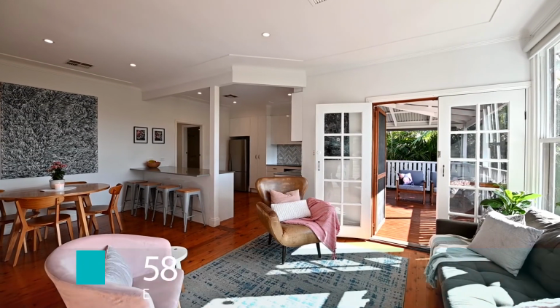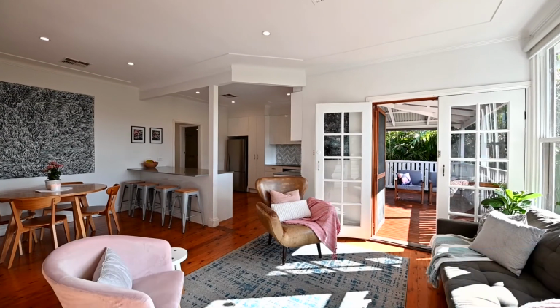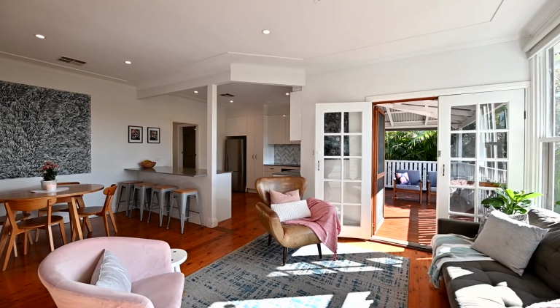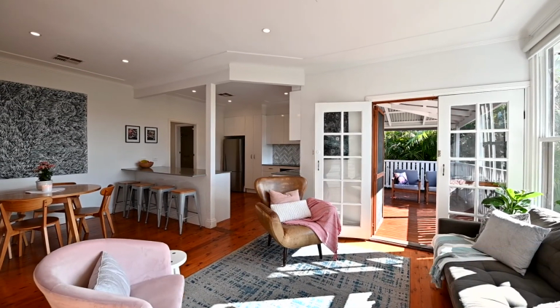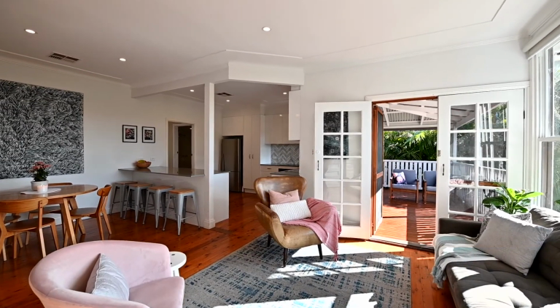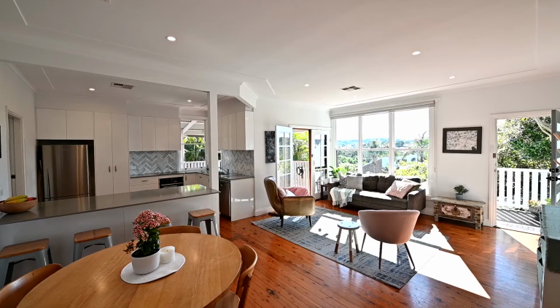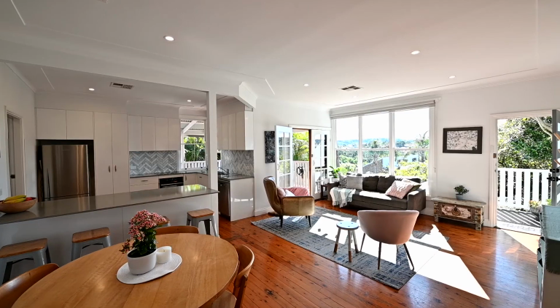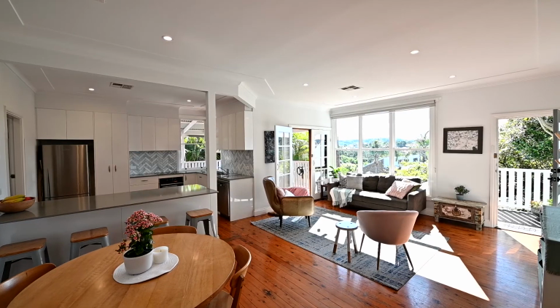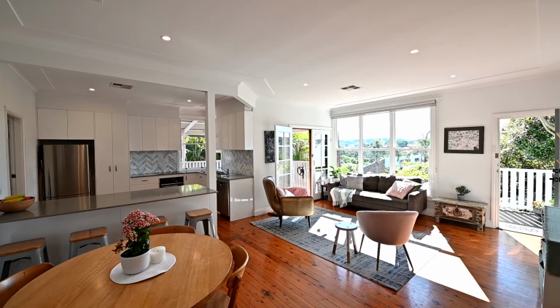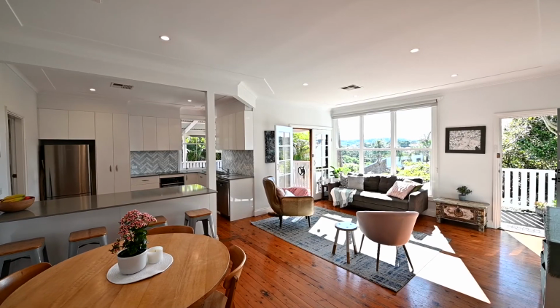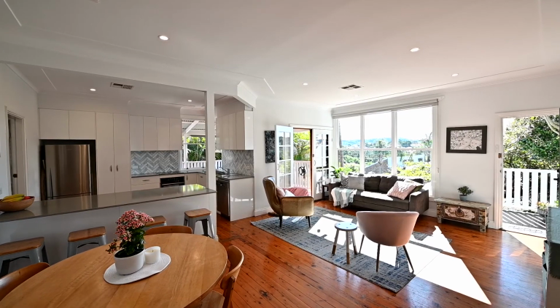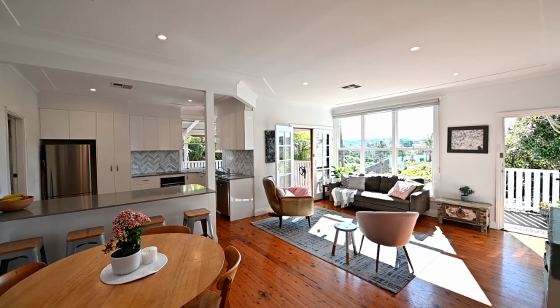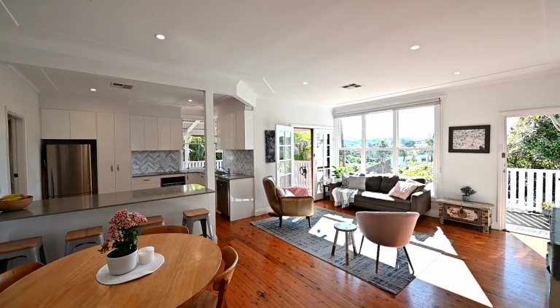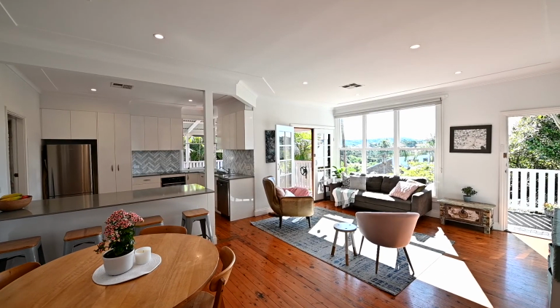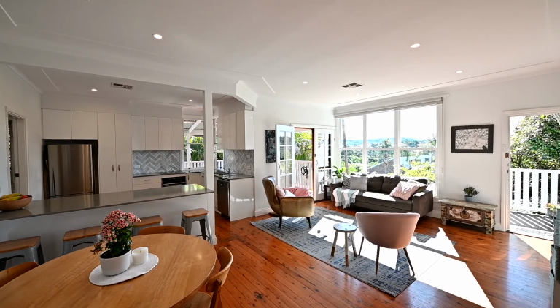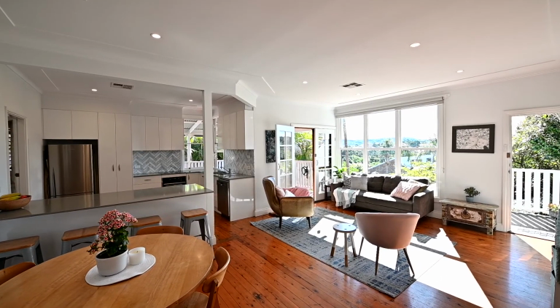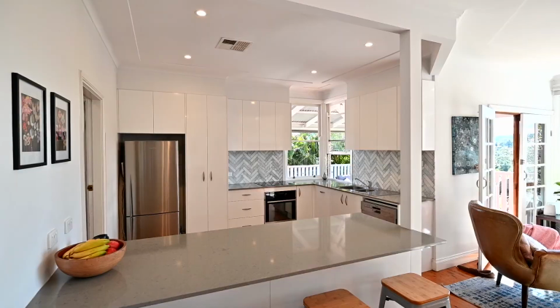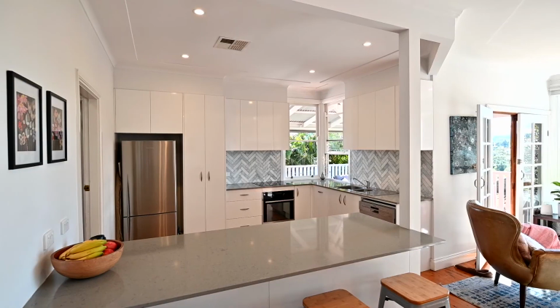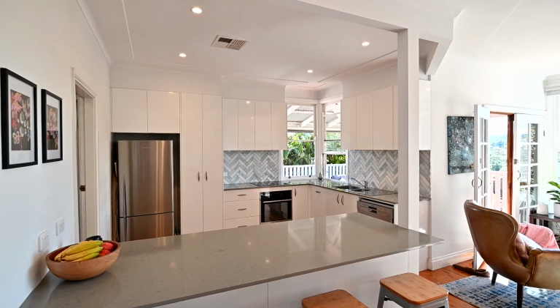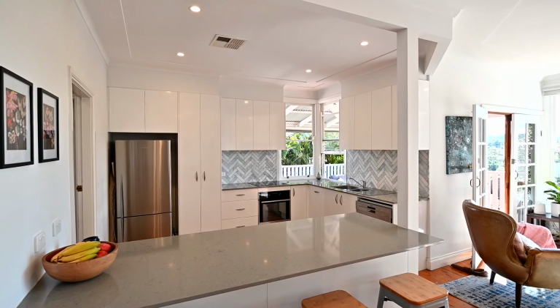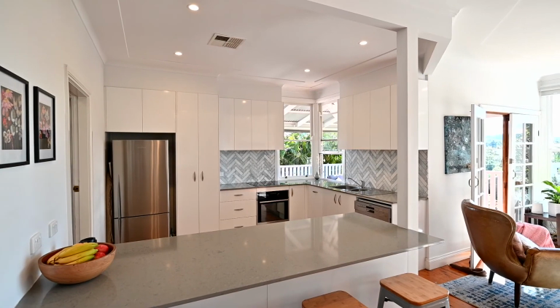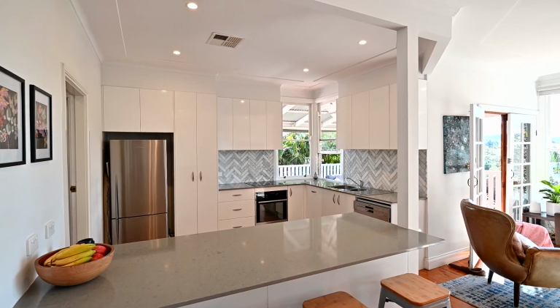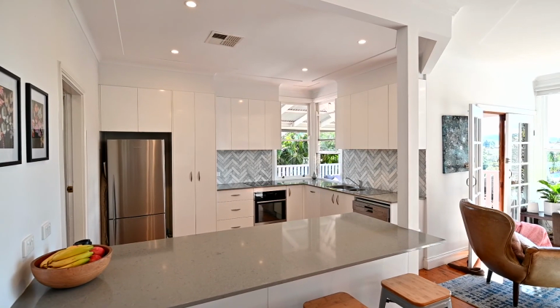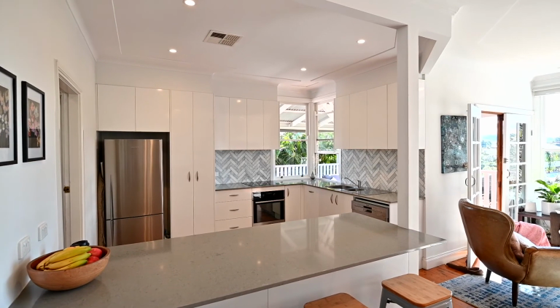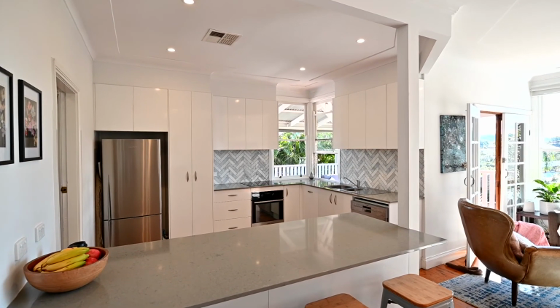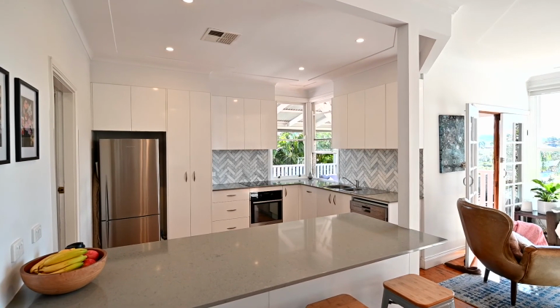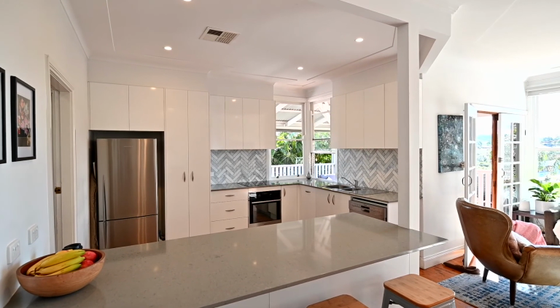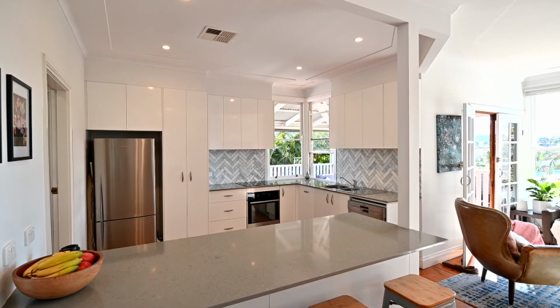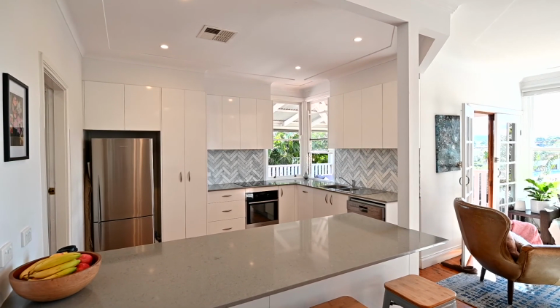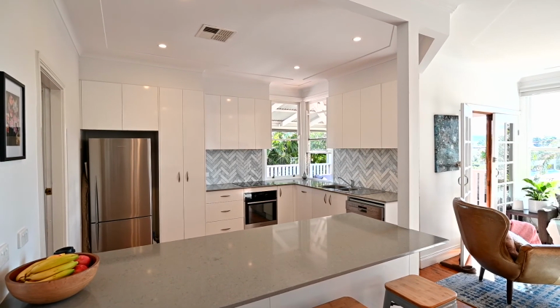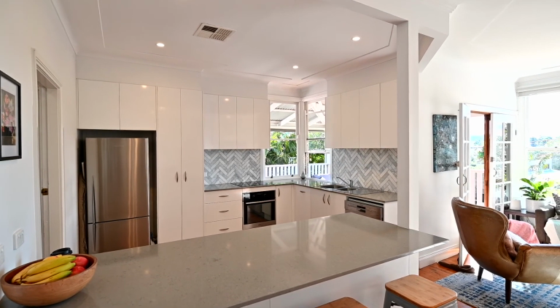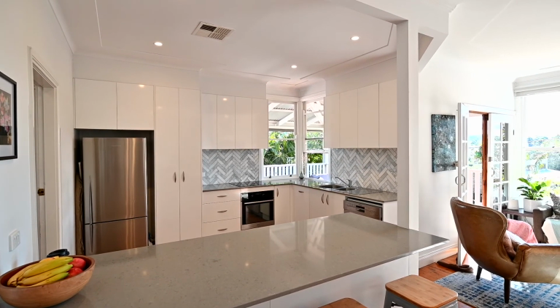The first living area has plenty of sun and open space, including the new kitchen with corner windows and breakfast bench.